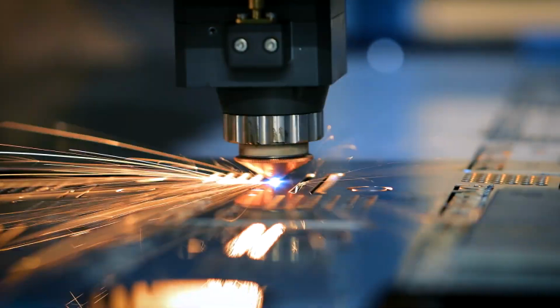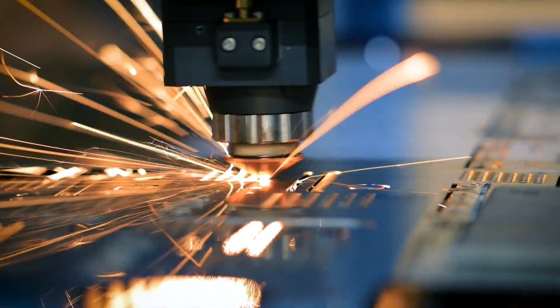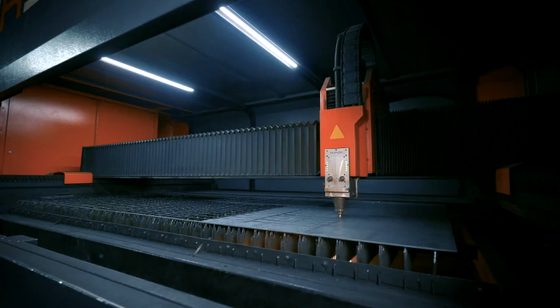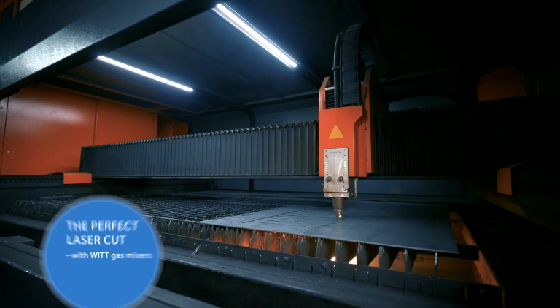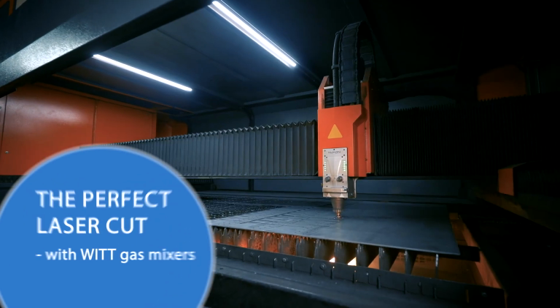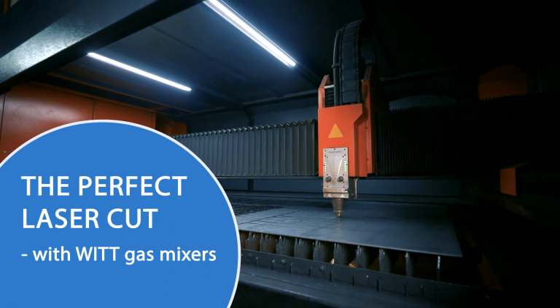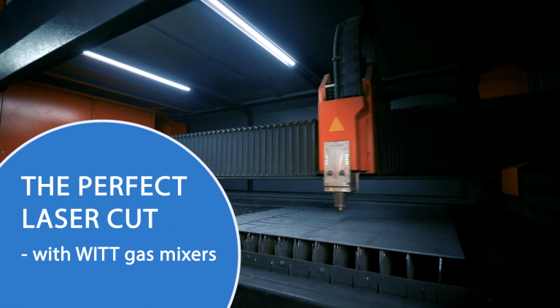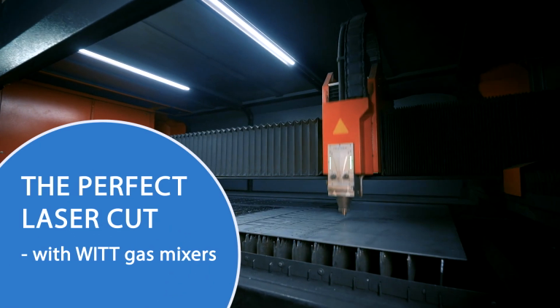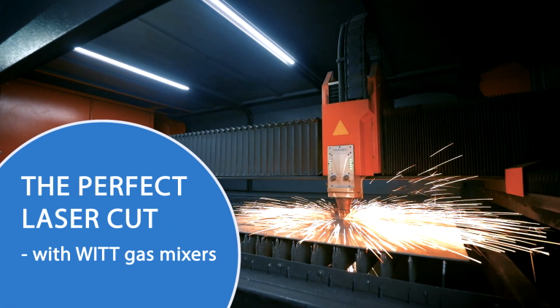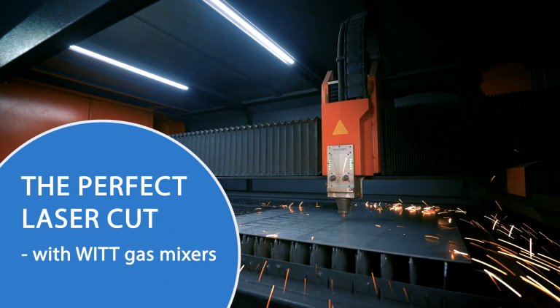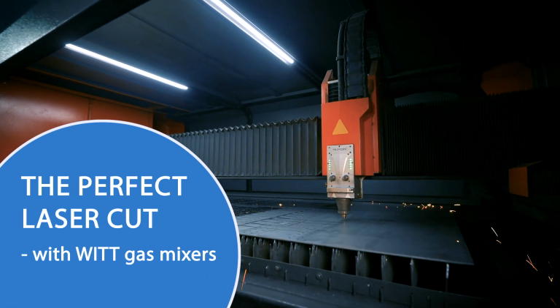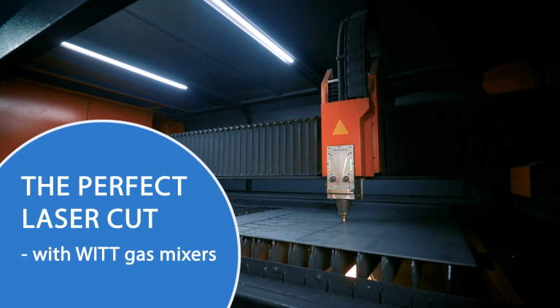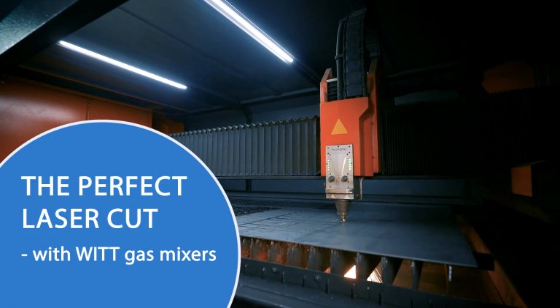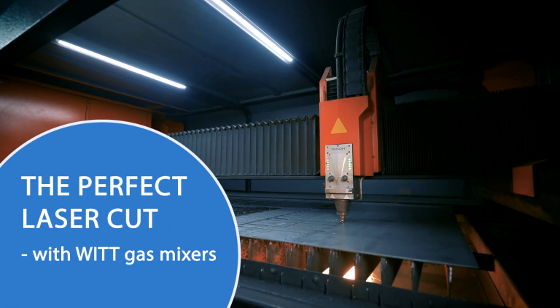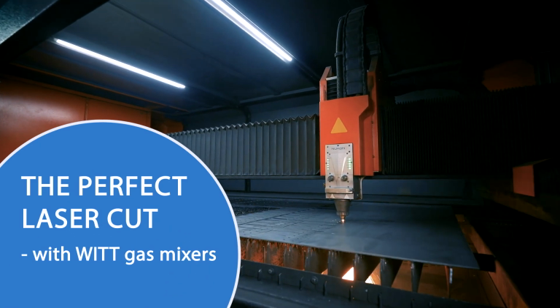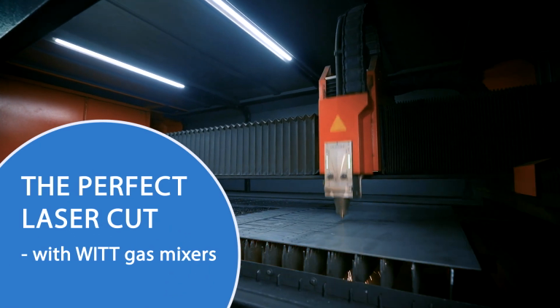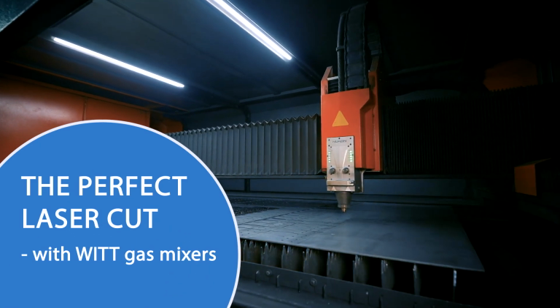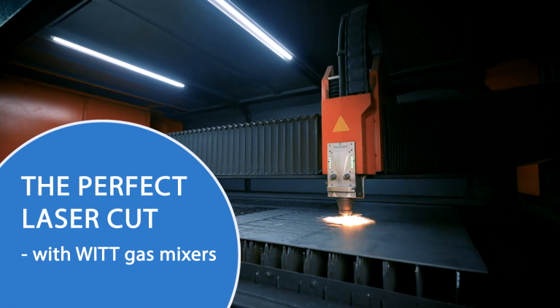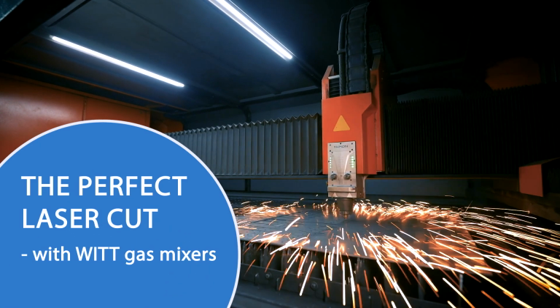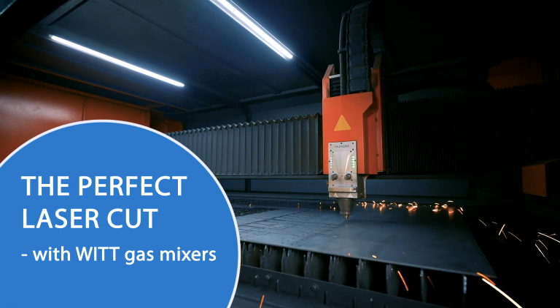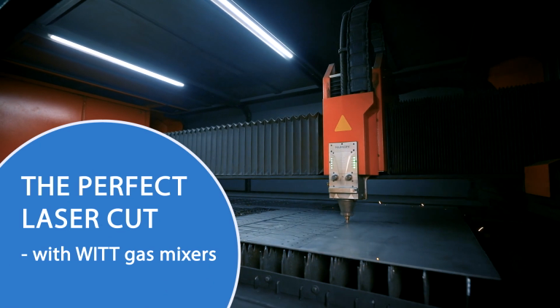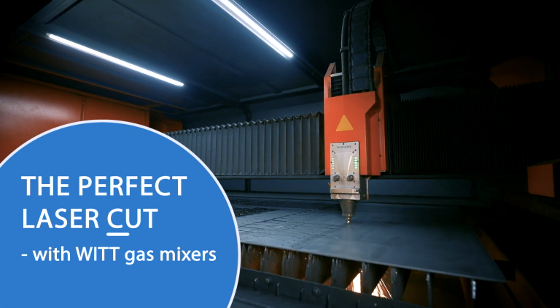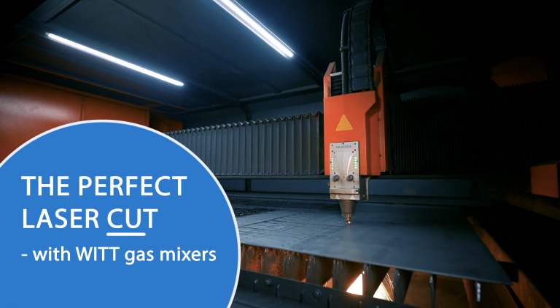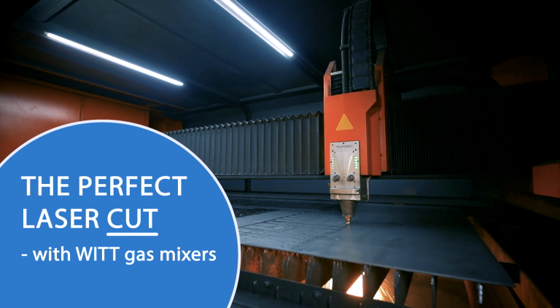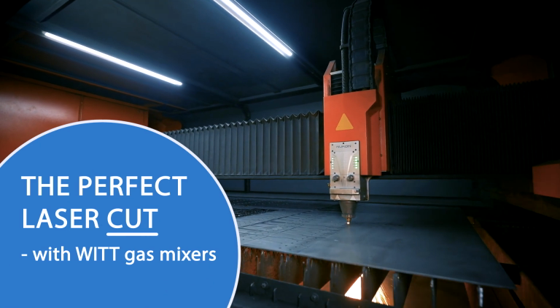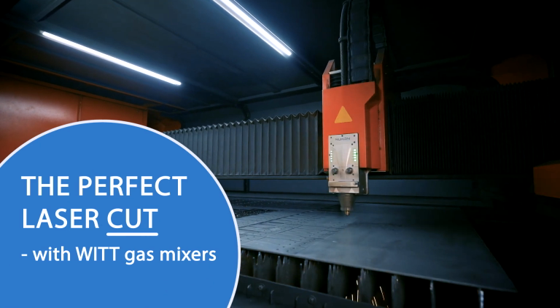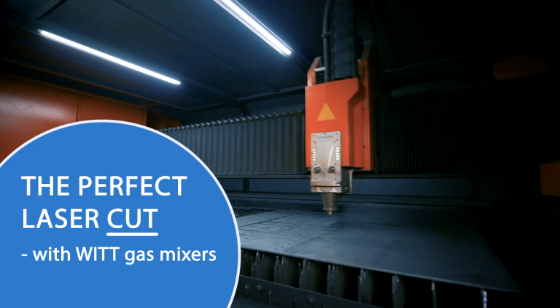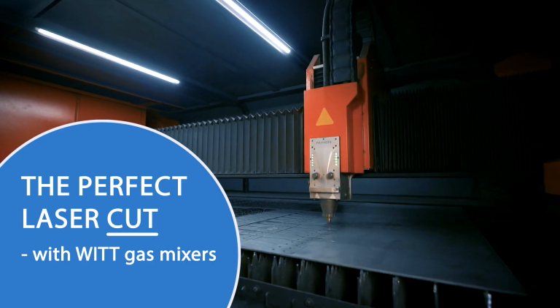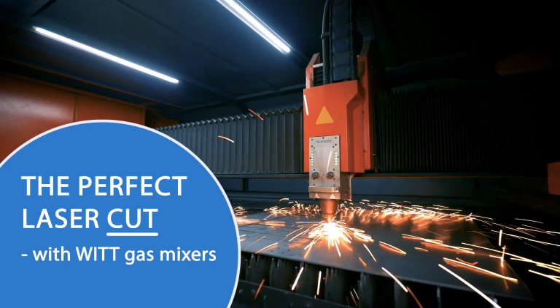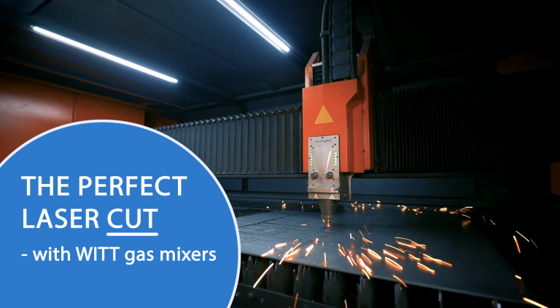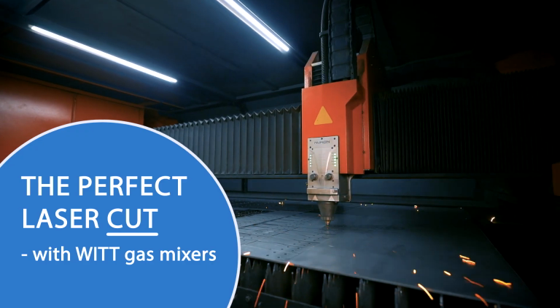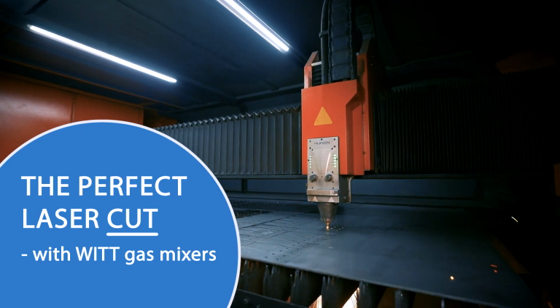With the advancement of more powerful fiber lasers, the perfect cut is now possible.